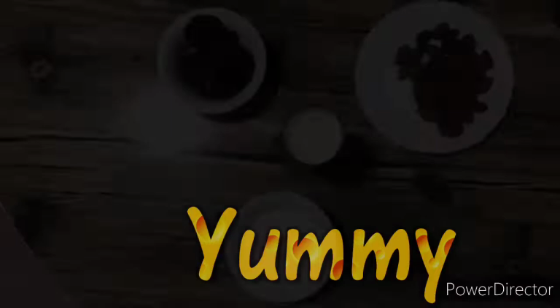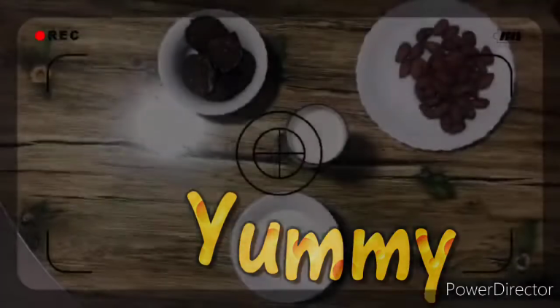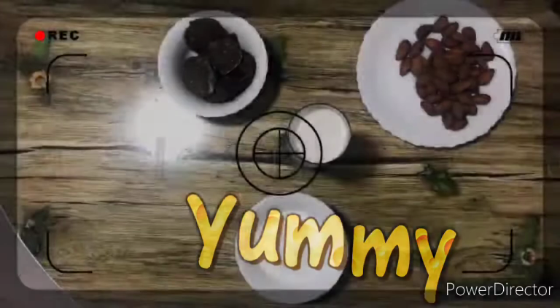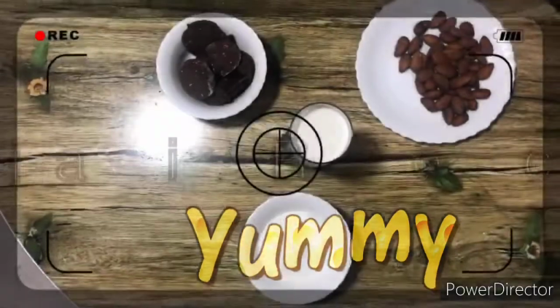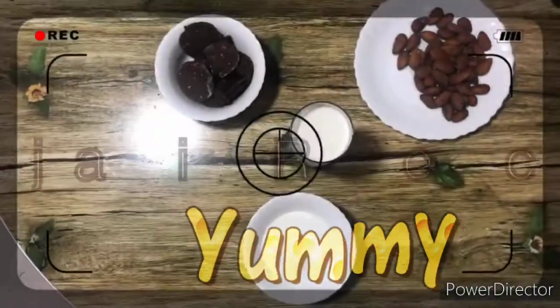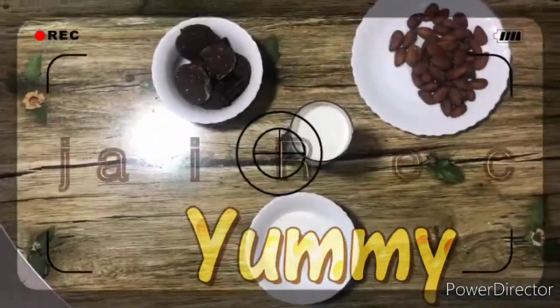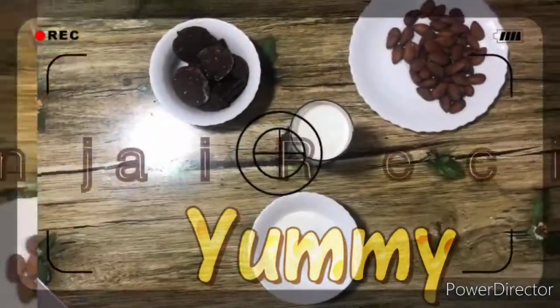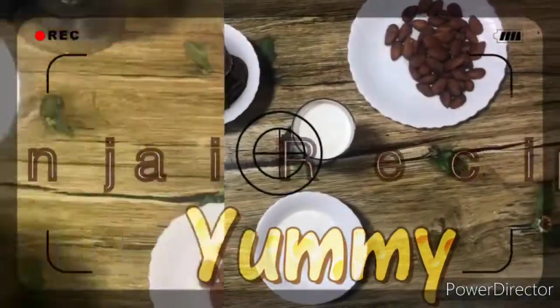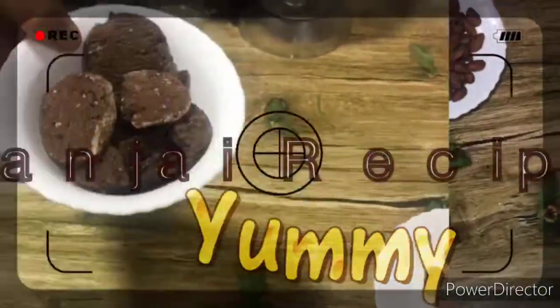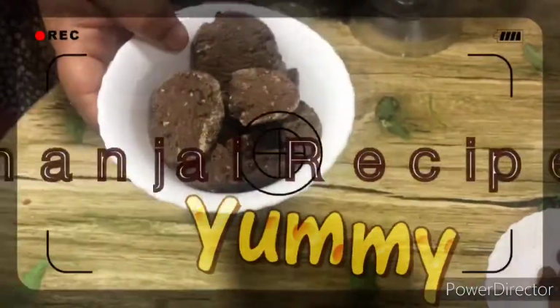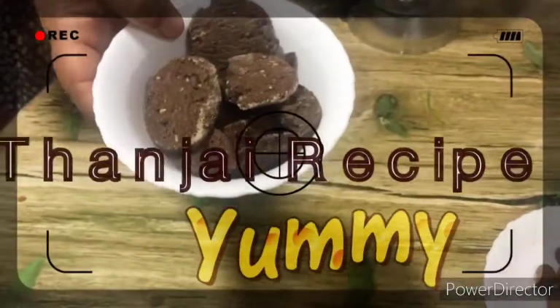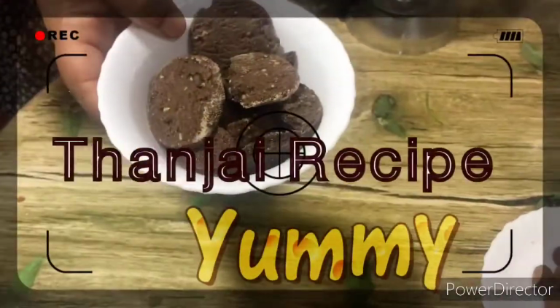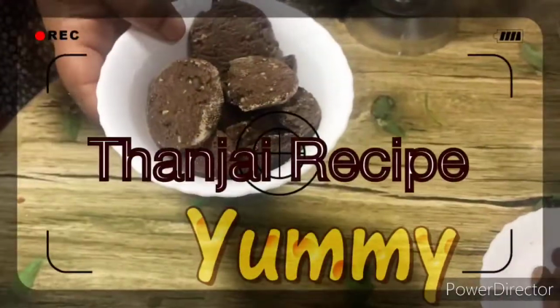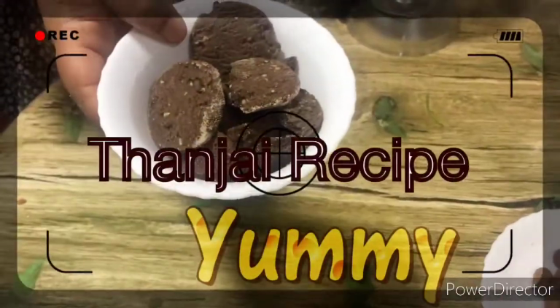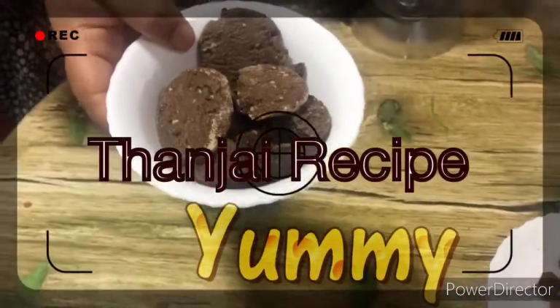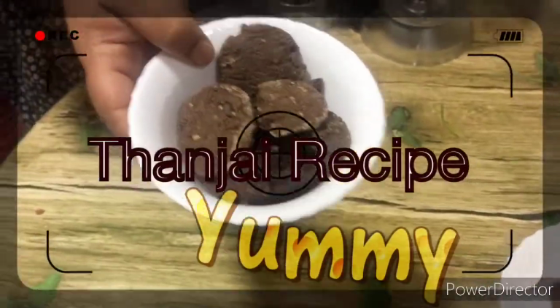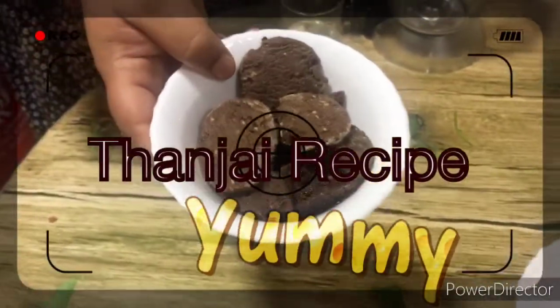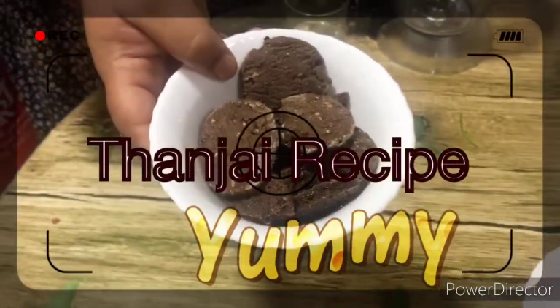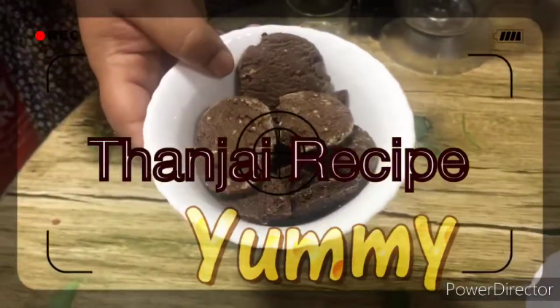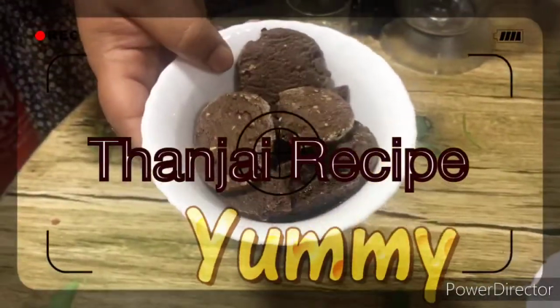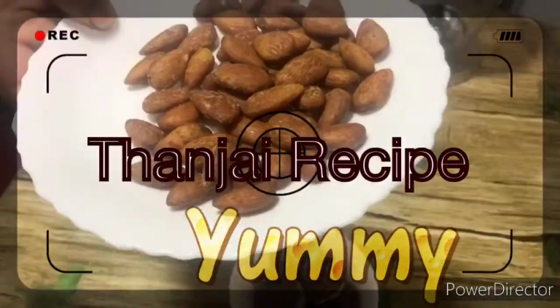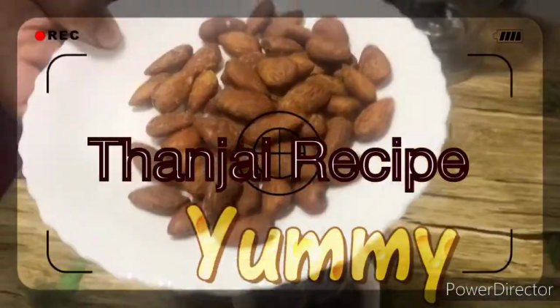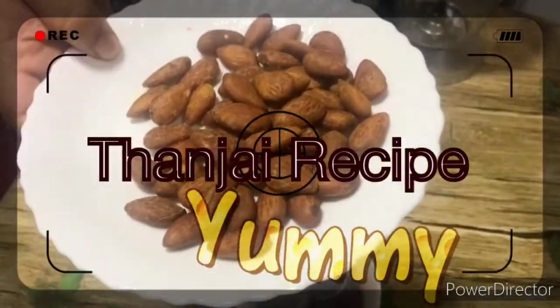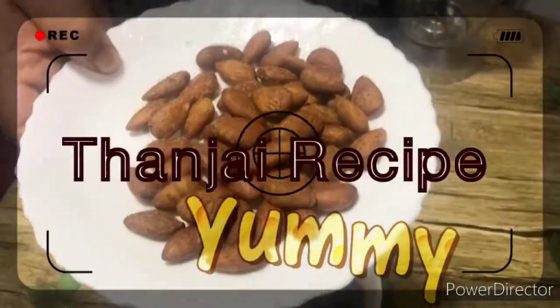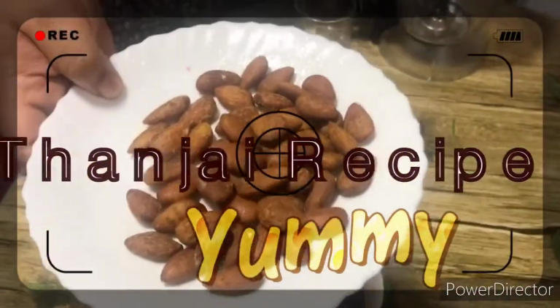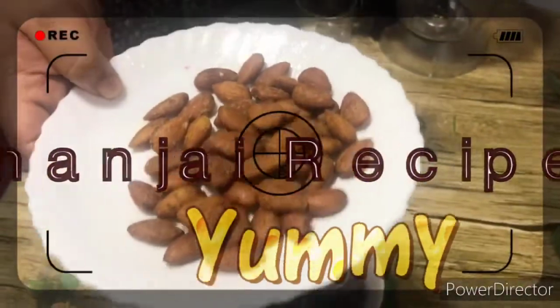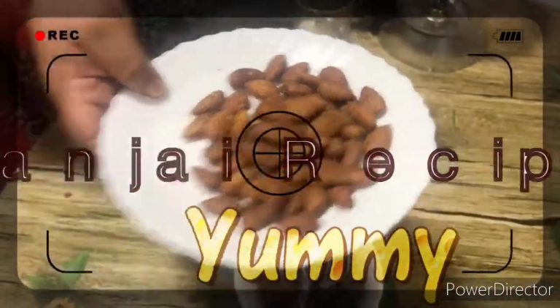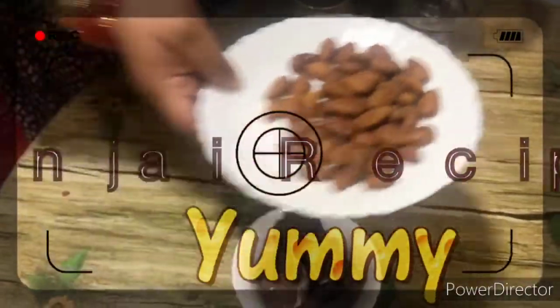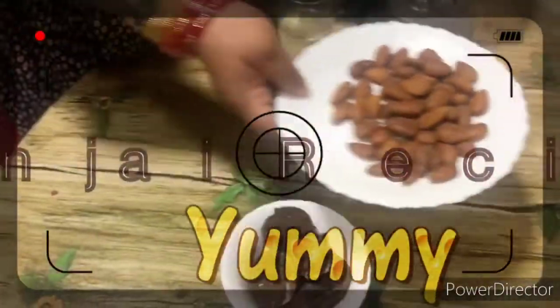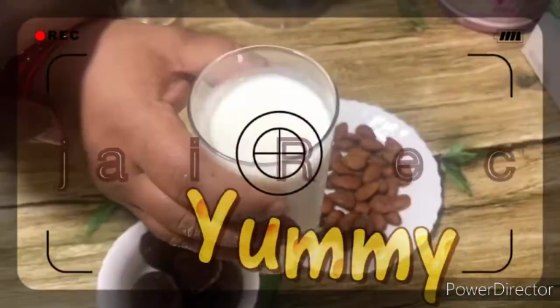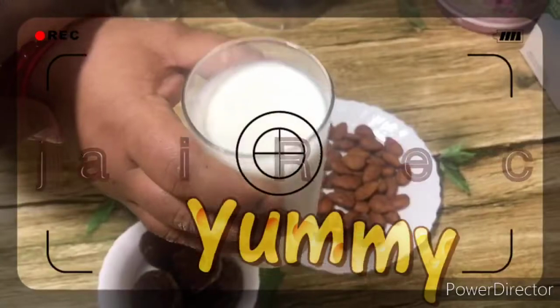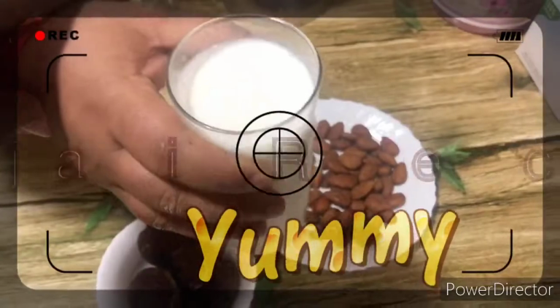Hi Friends! Welcome to Tanjay Recipe! Today, our channel is delicious, sweet, and simple.